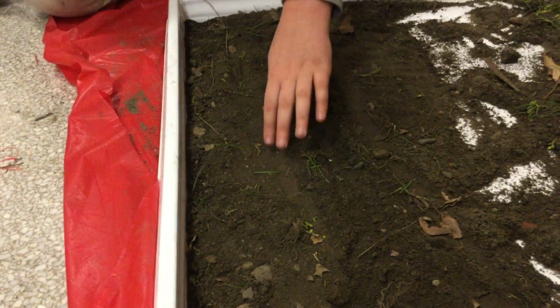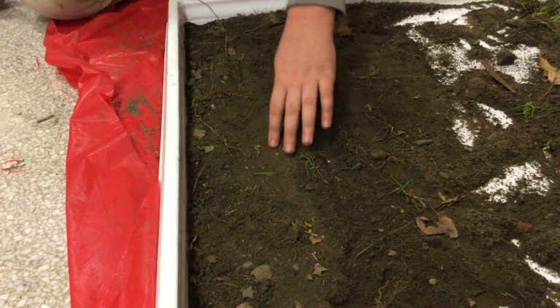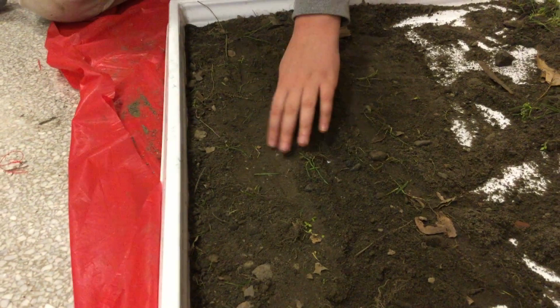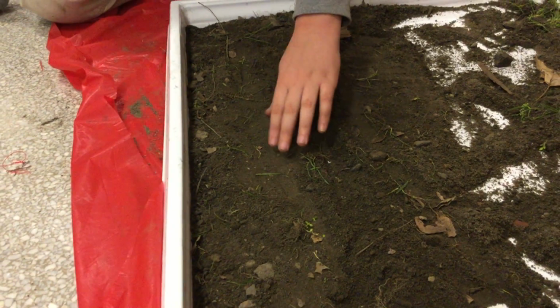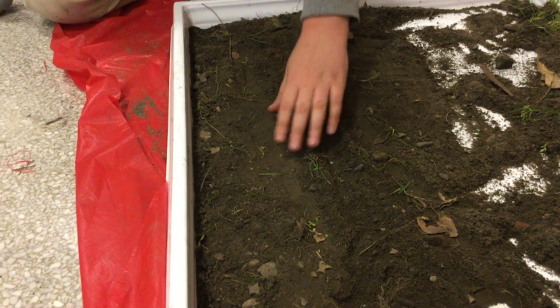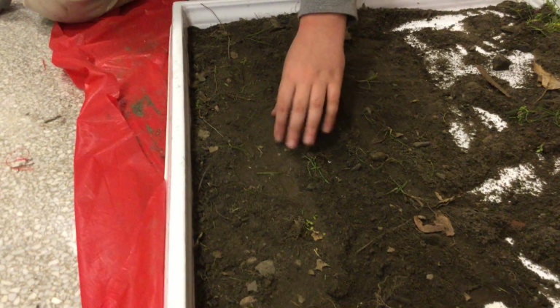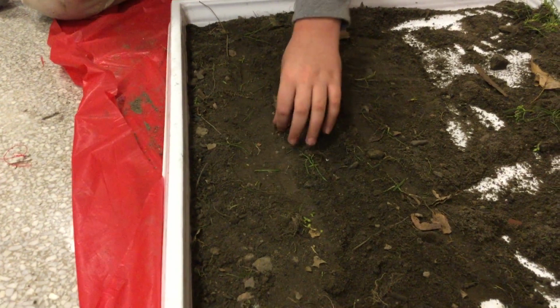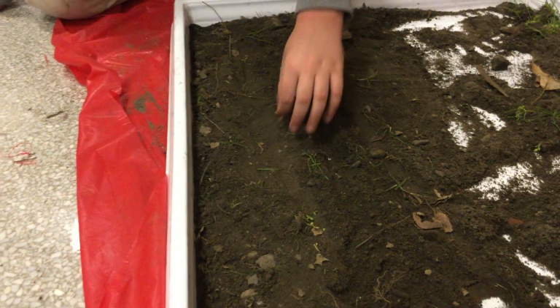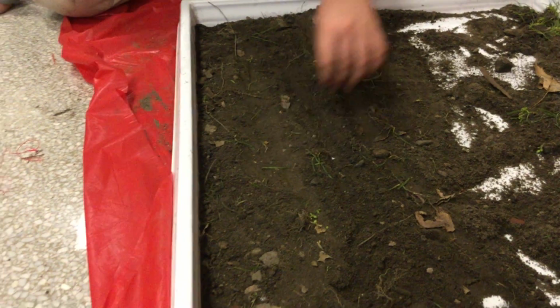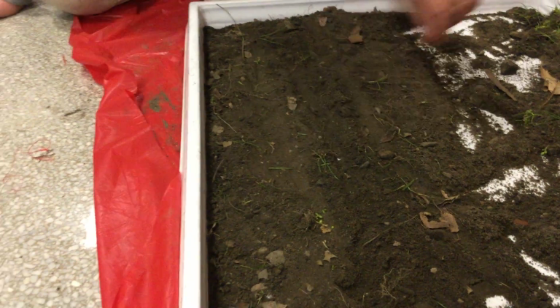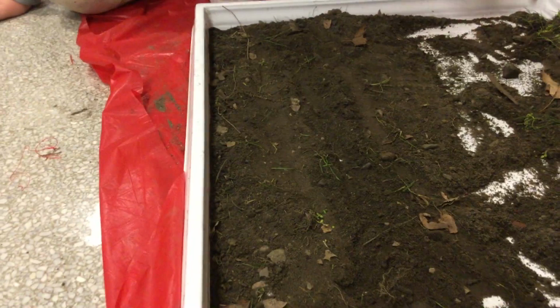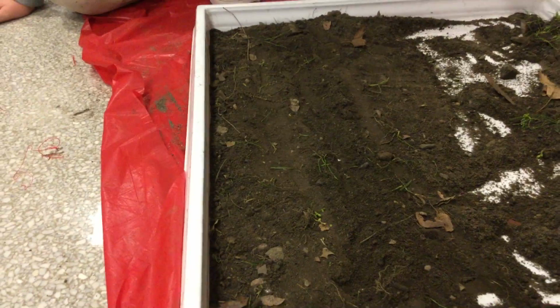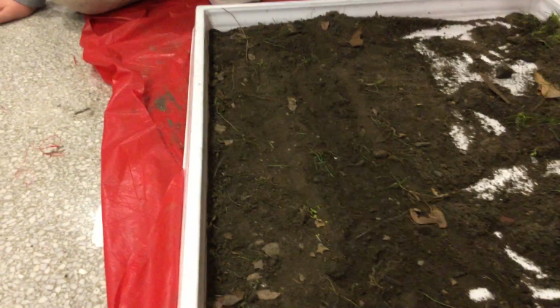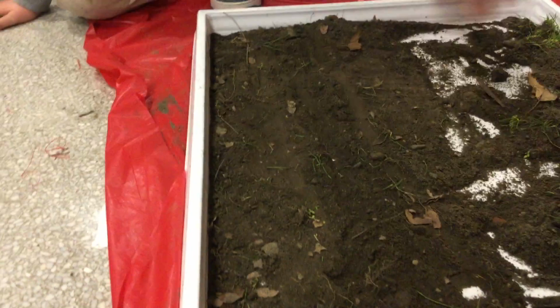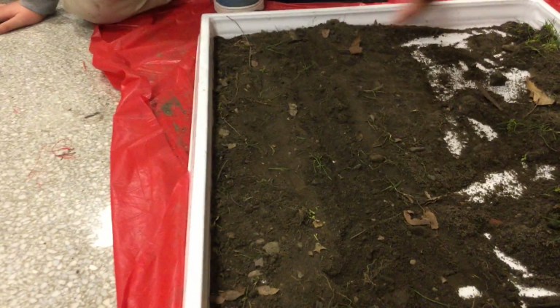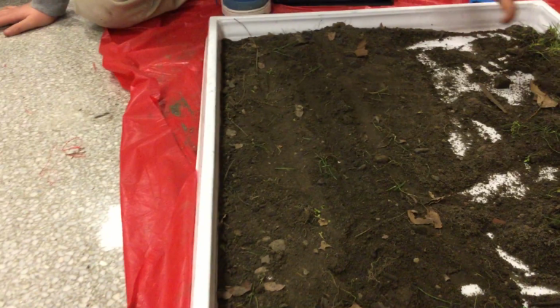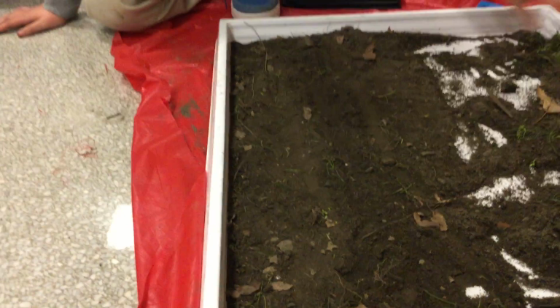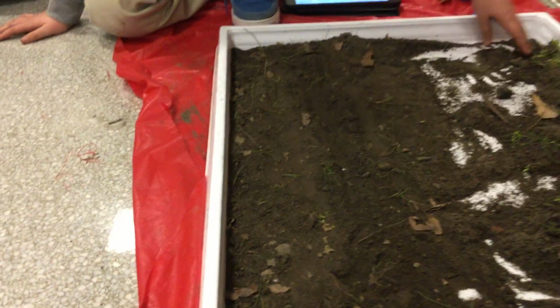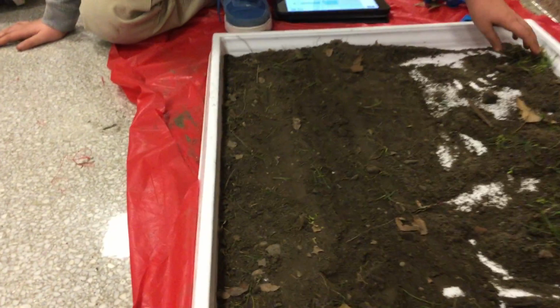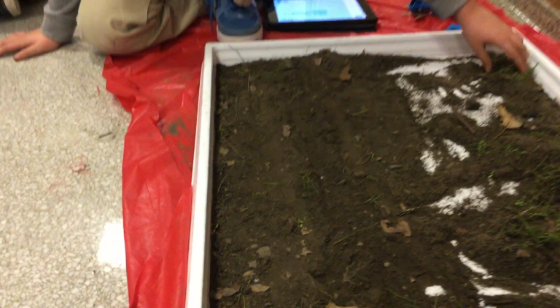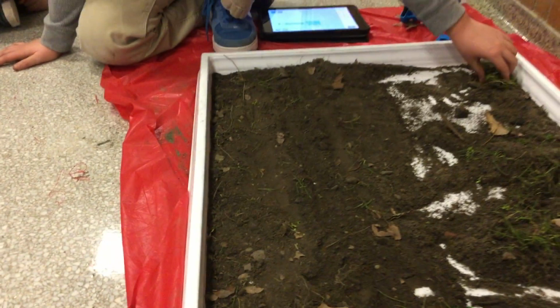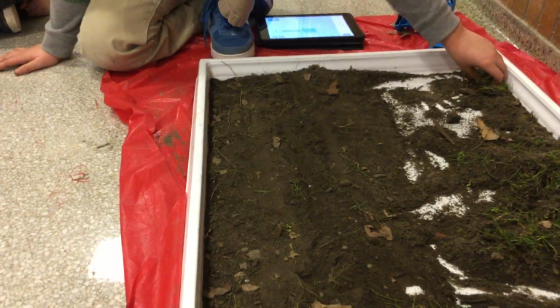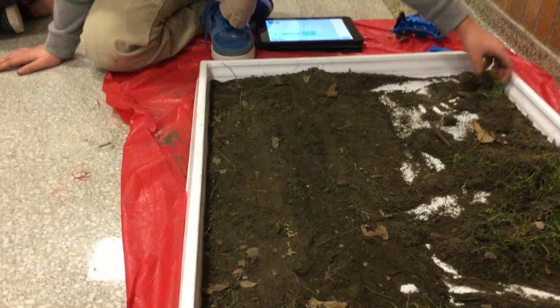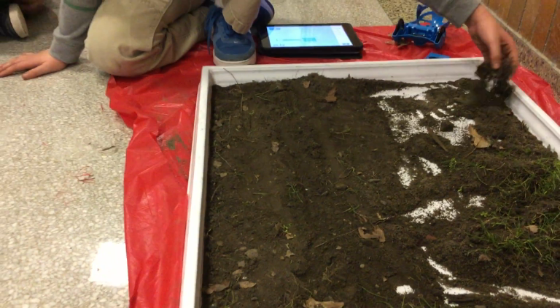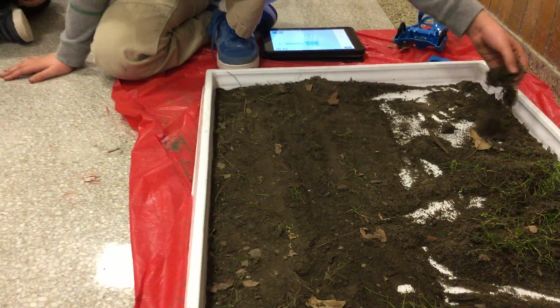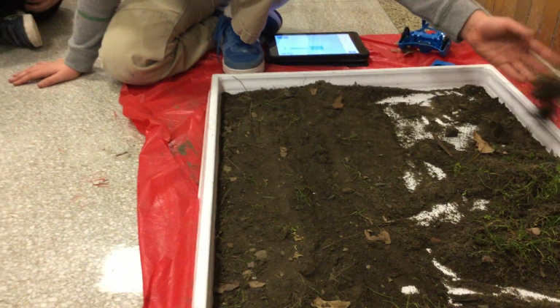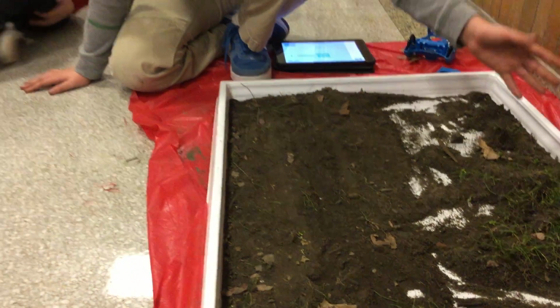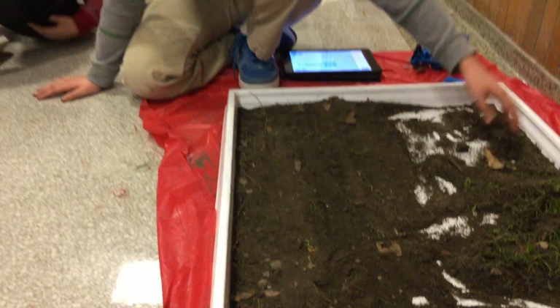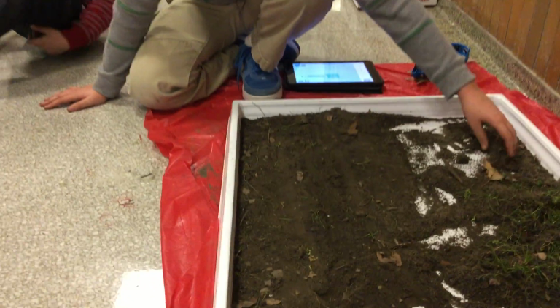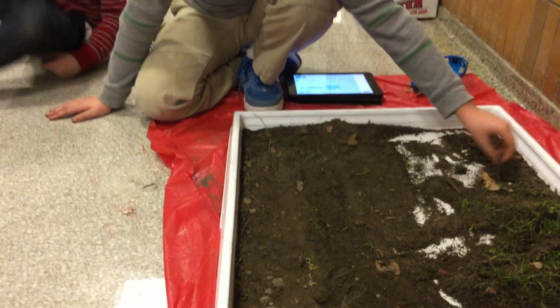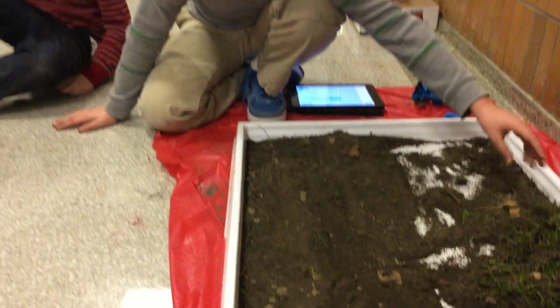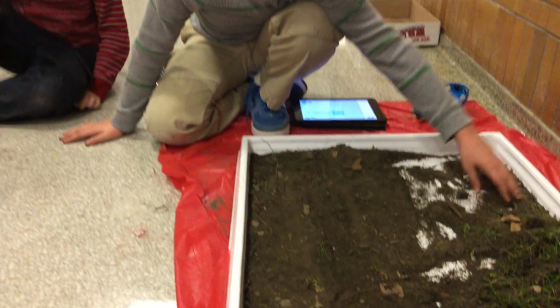The tire marks aren't even too deep. This stuff over here is just some excess dirt that we didn't really need.